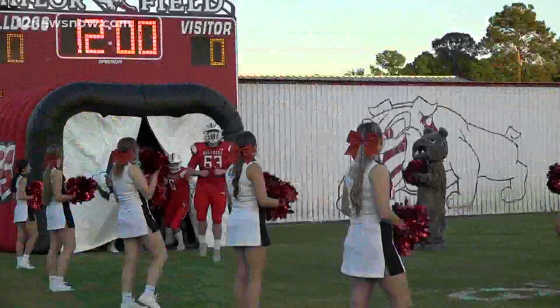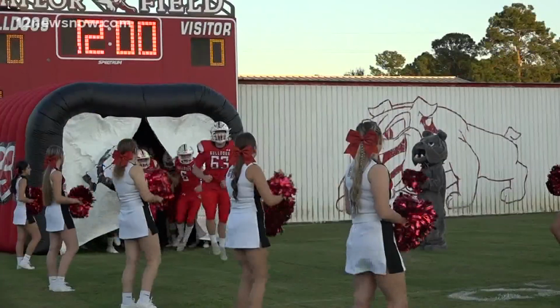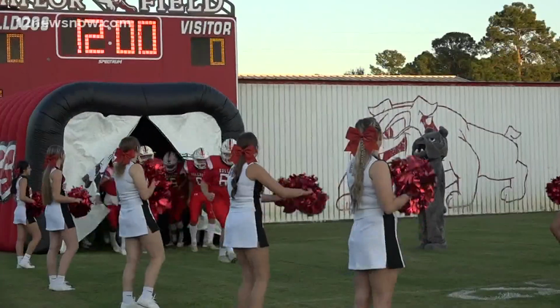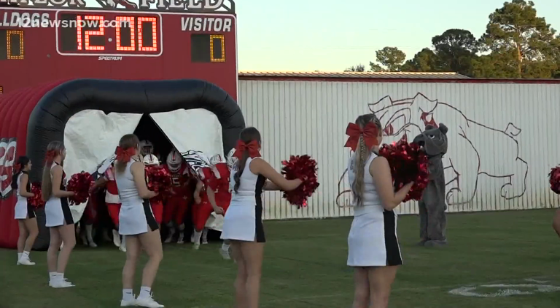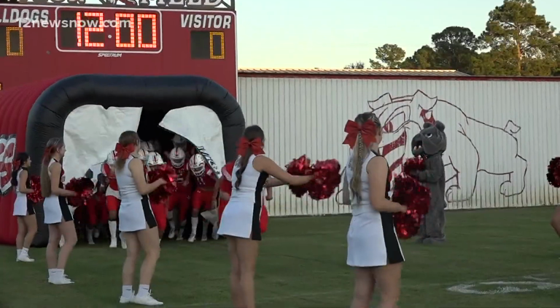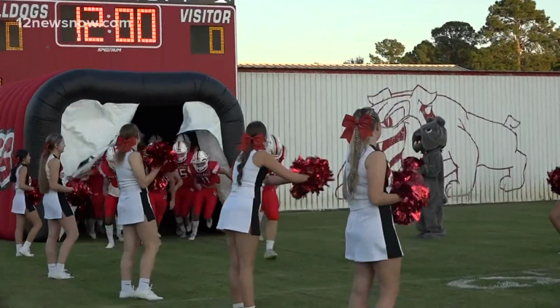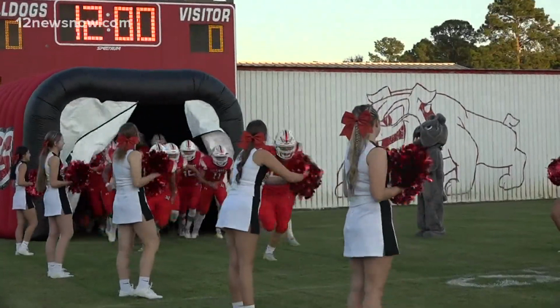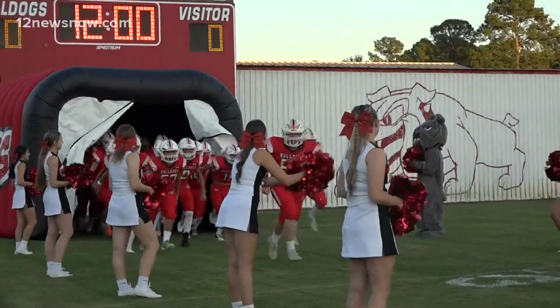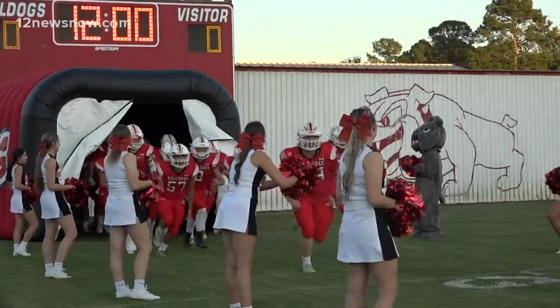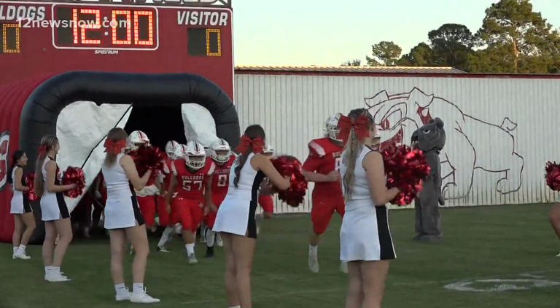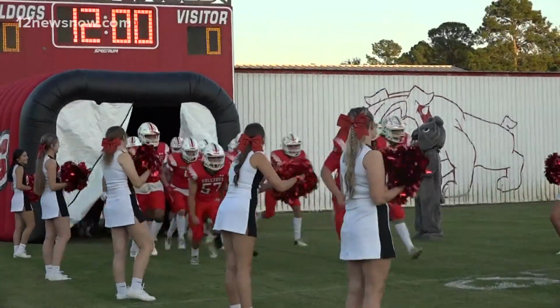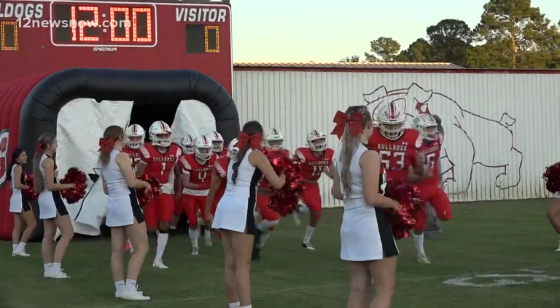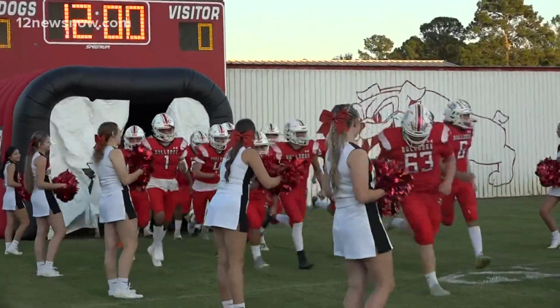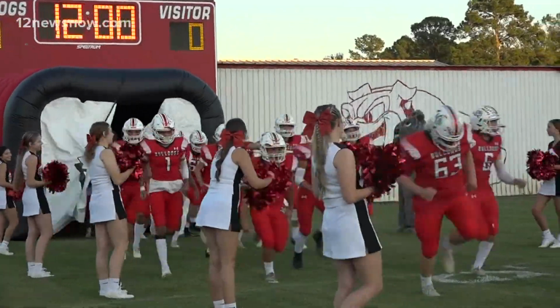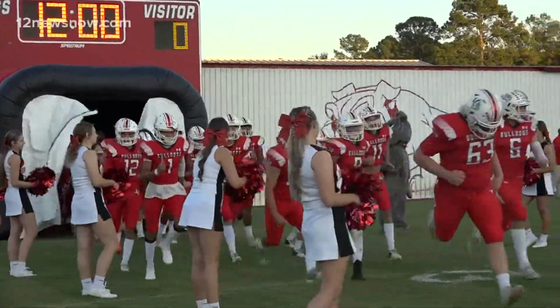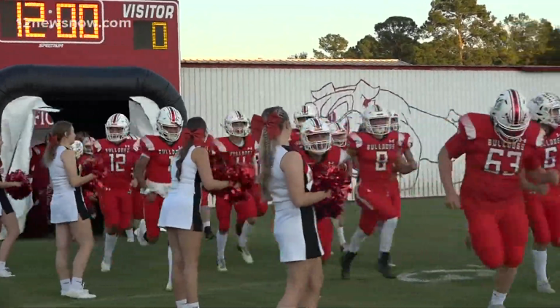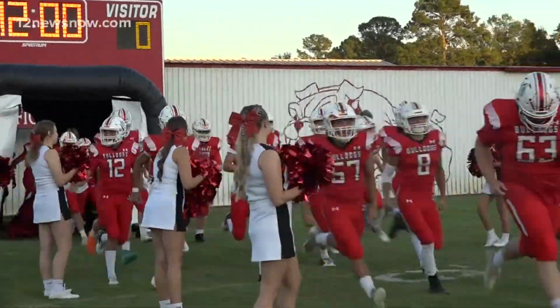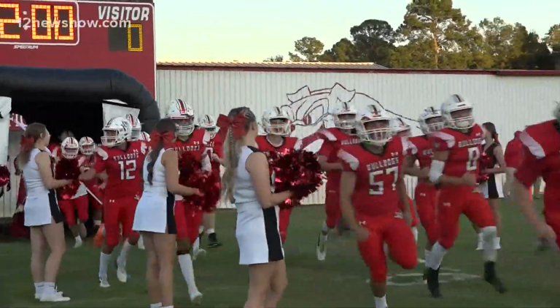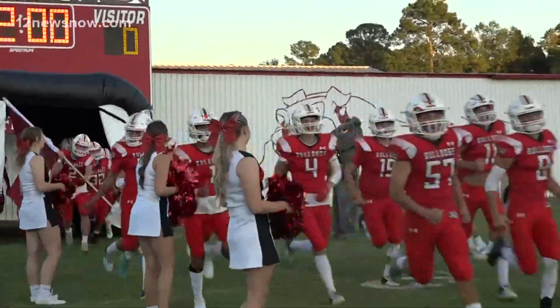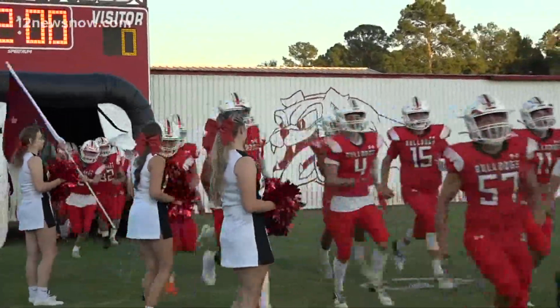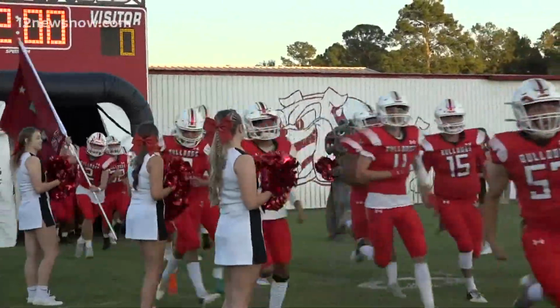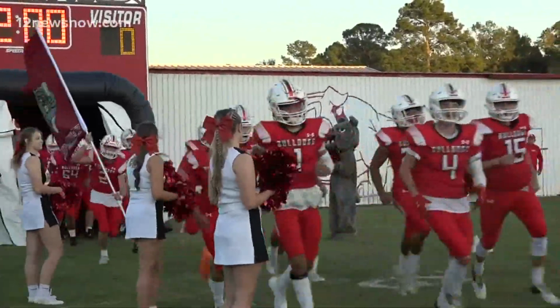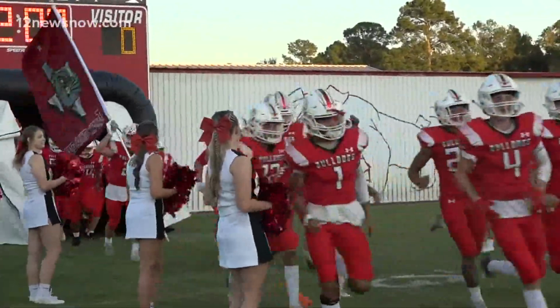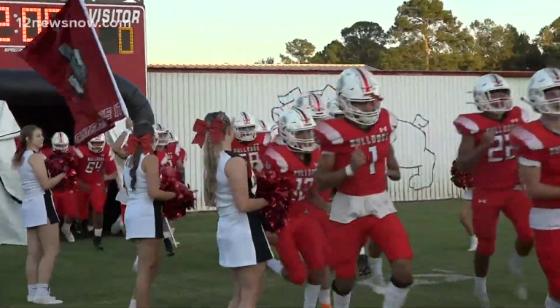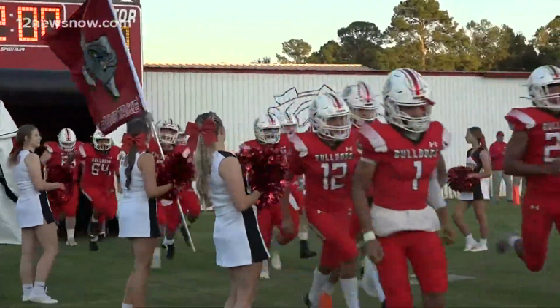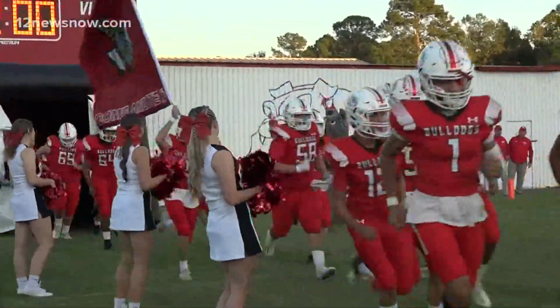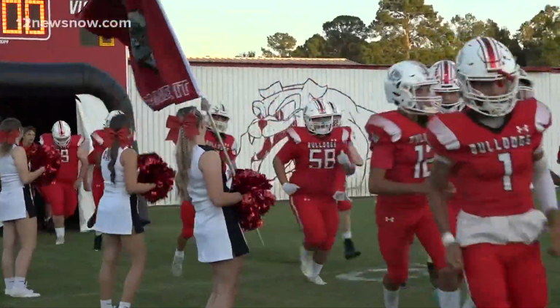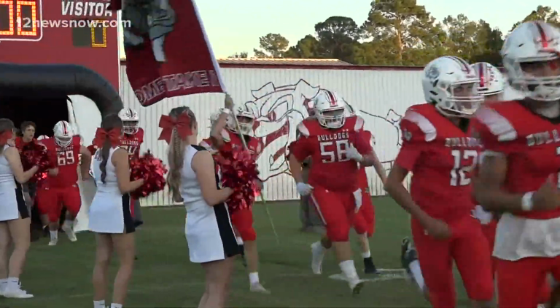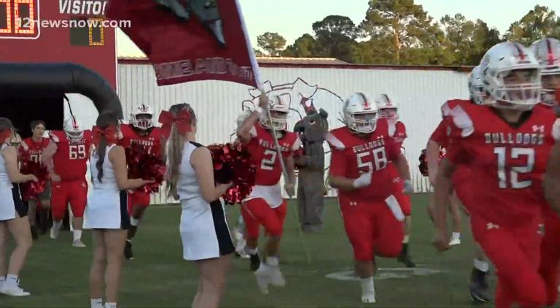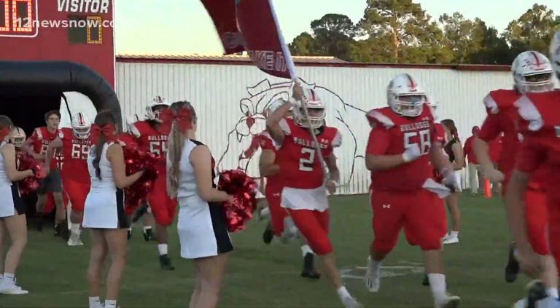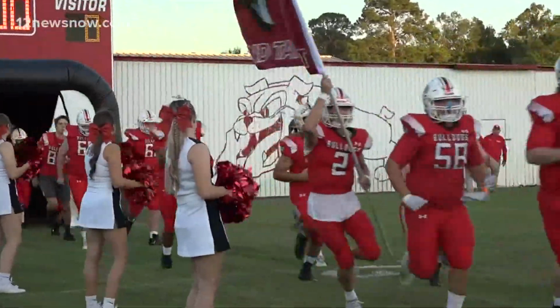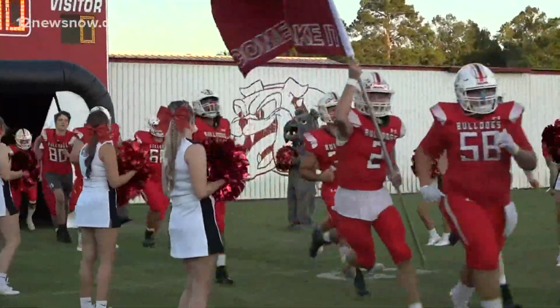Coleman Hill opening up district play against the Overton Mustangs.